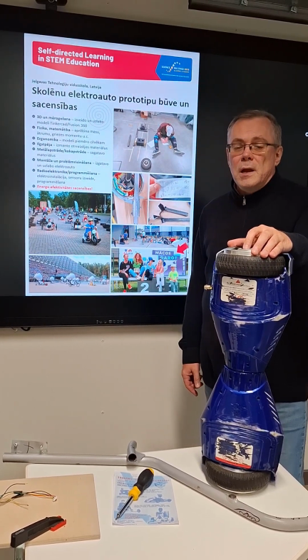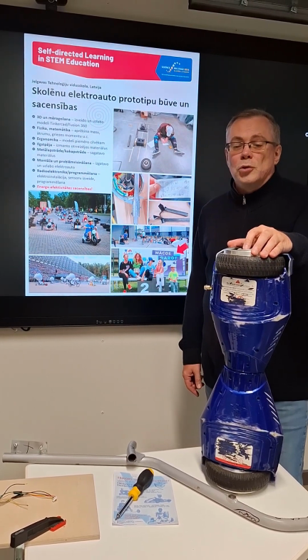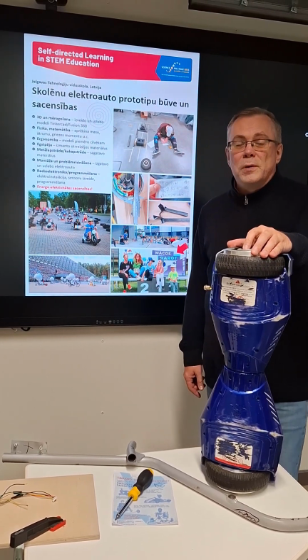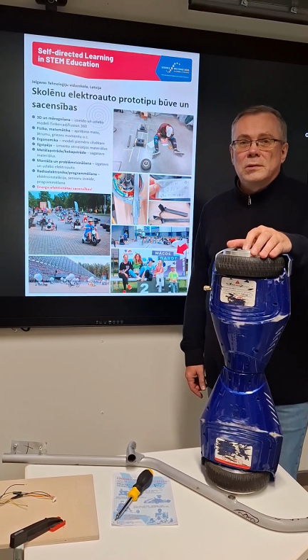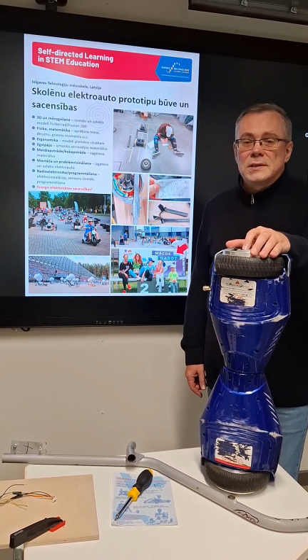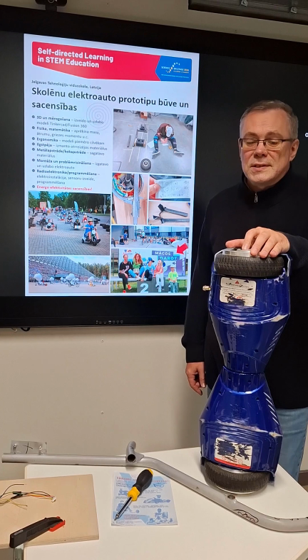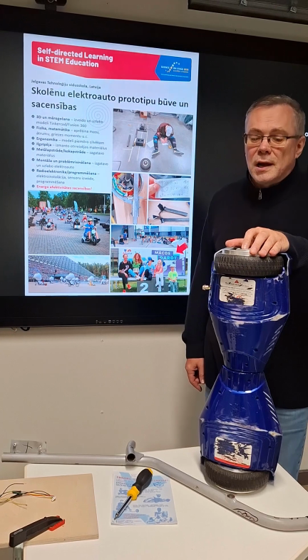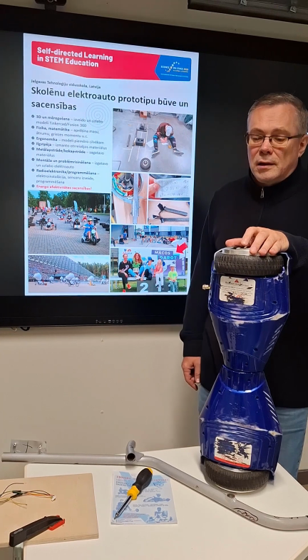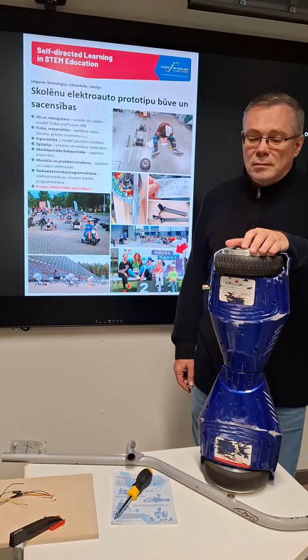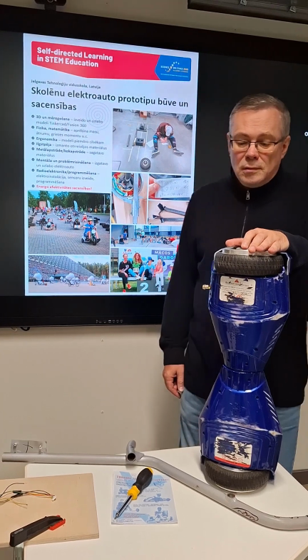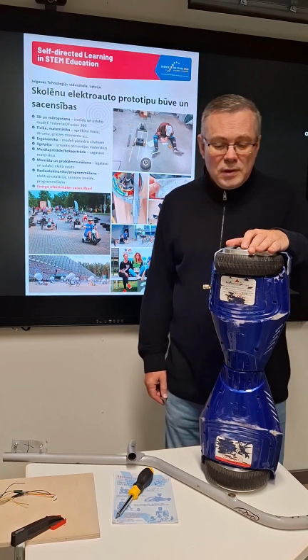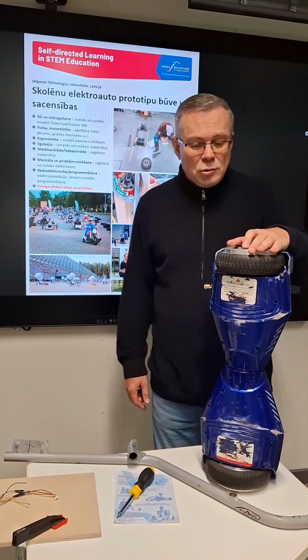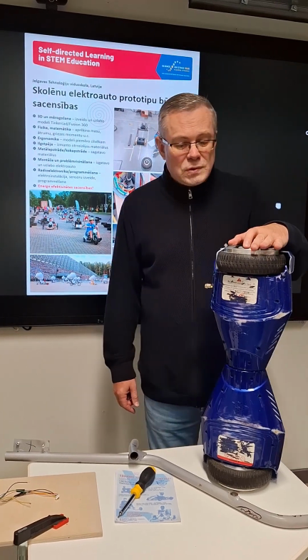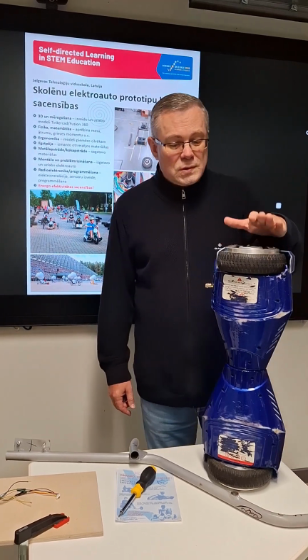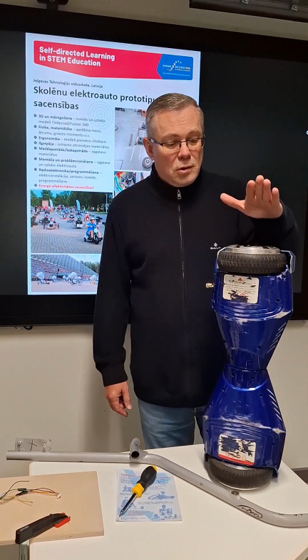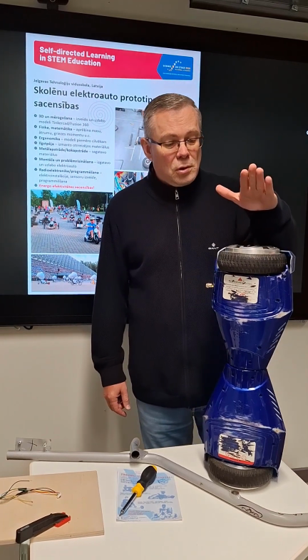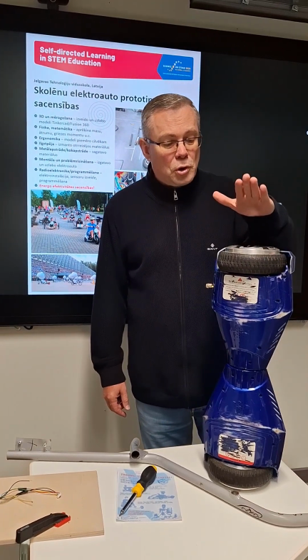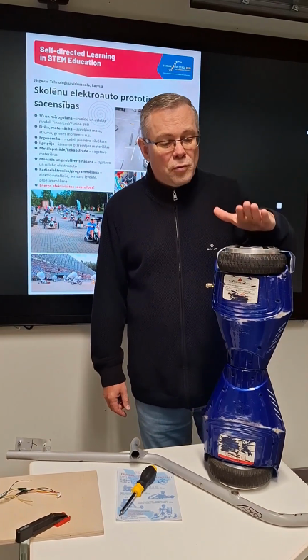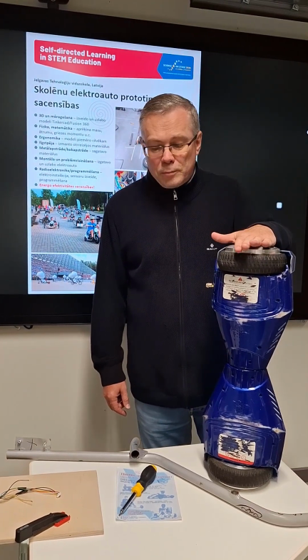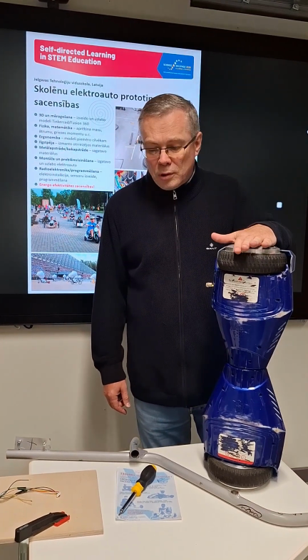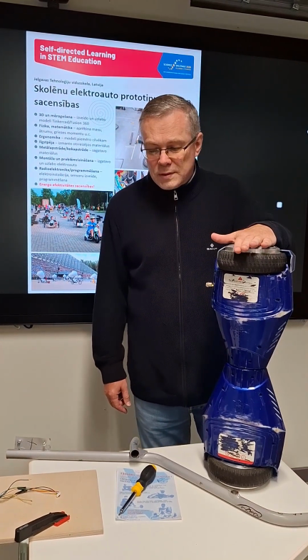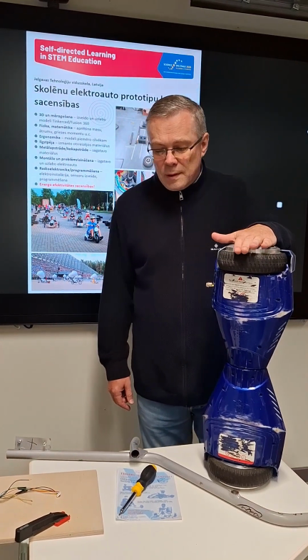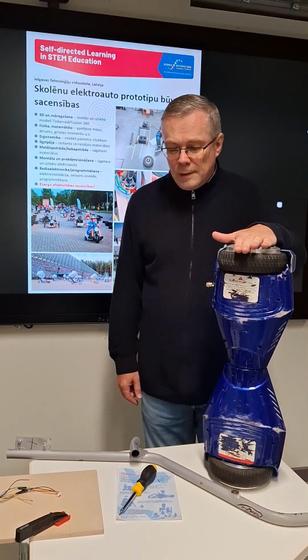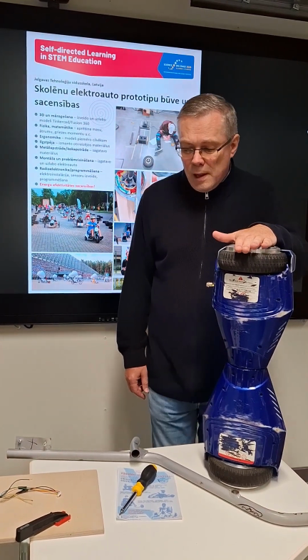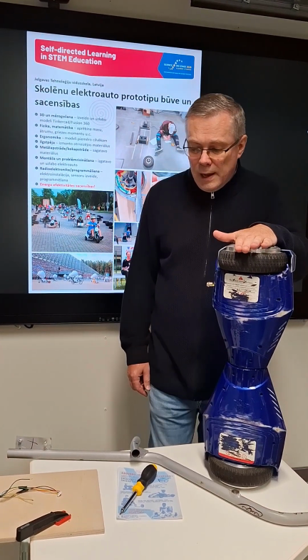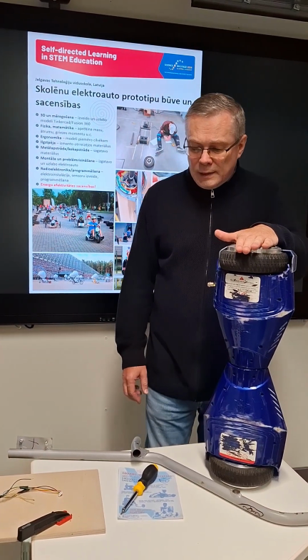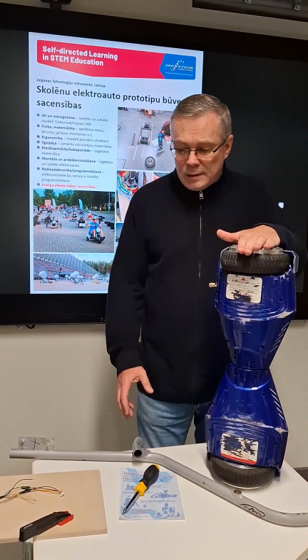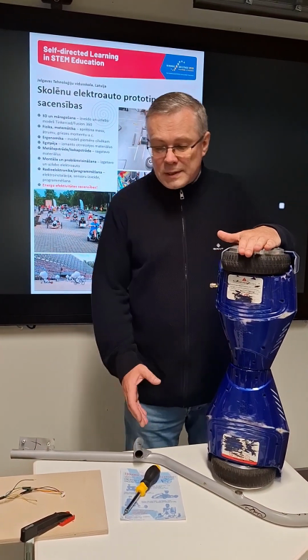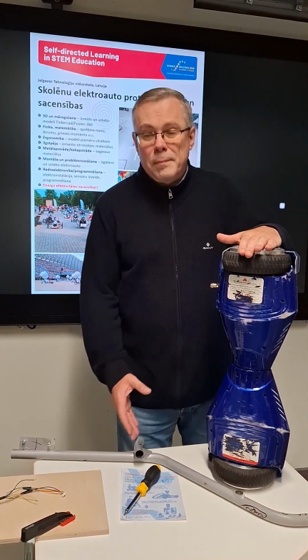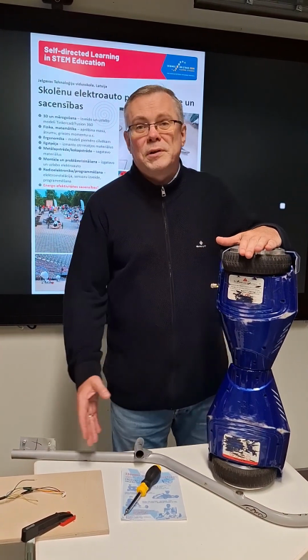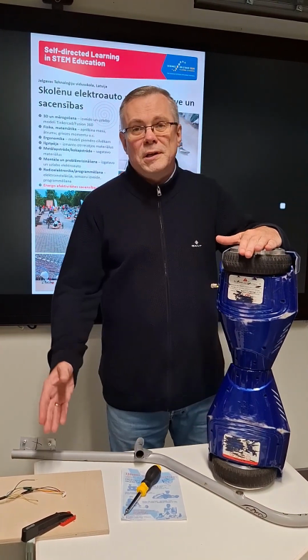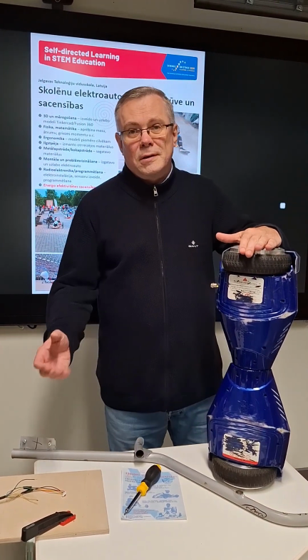To build this car, we use all the hoverboards and scrap materials.